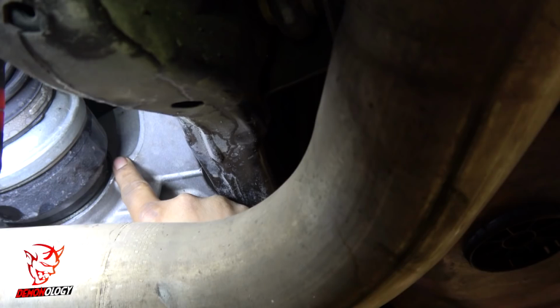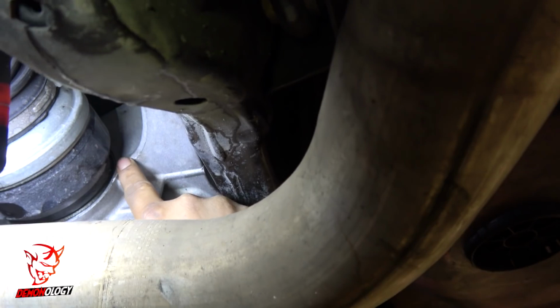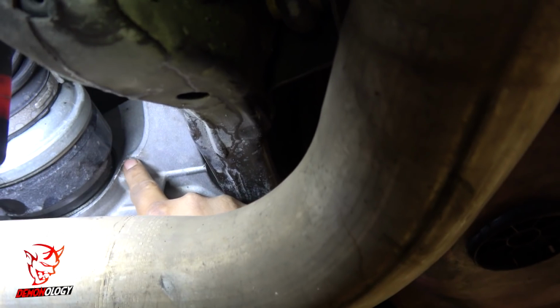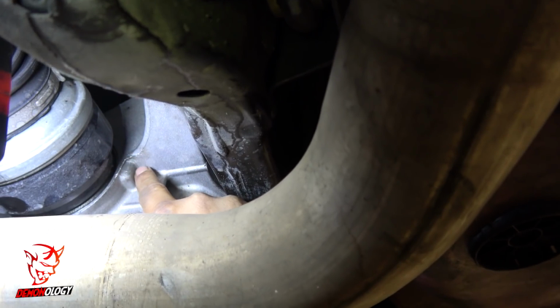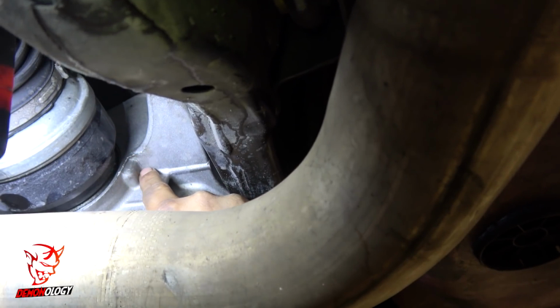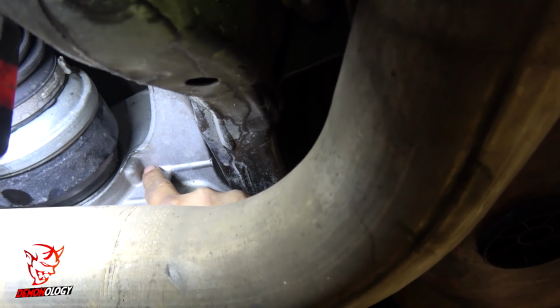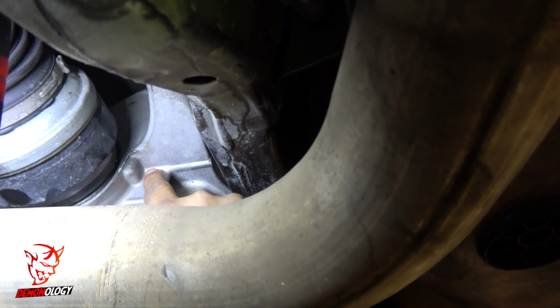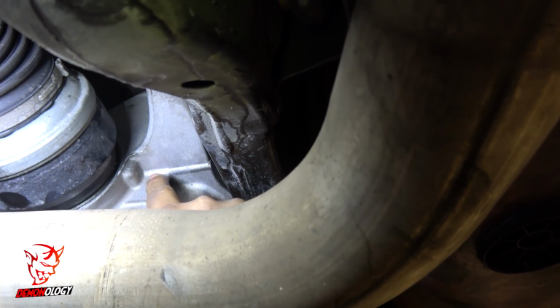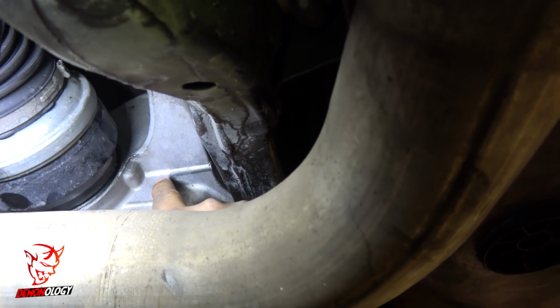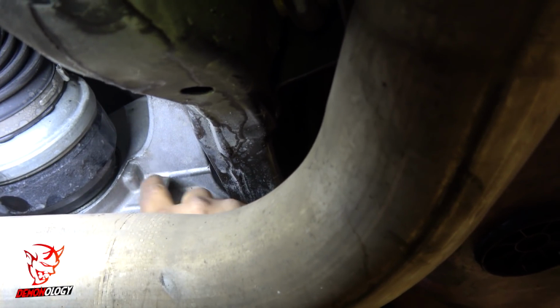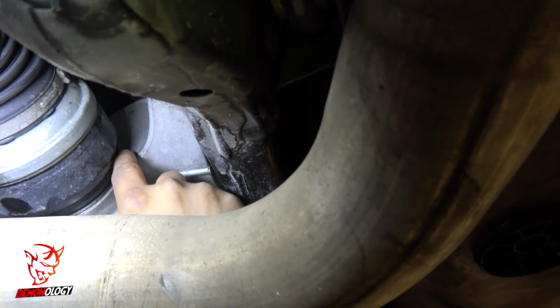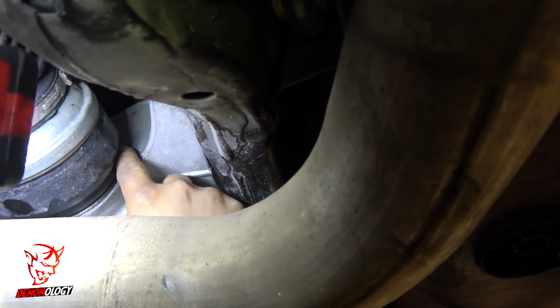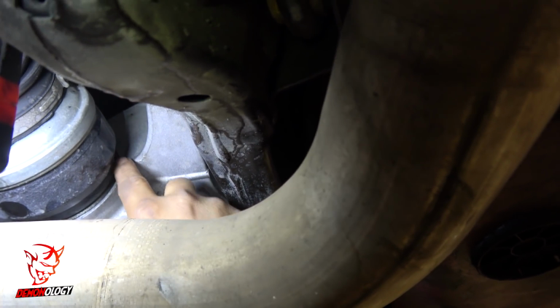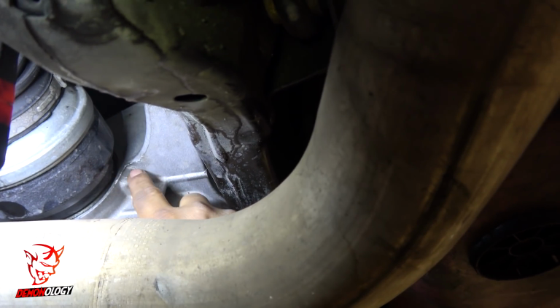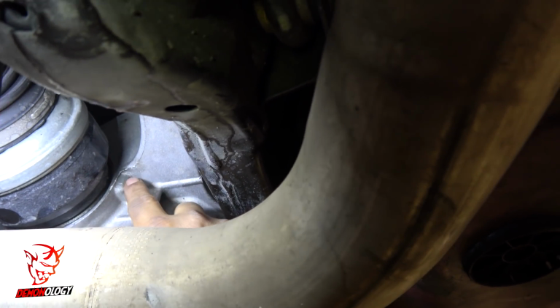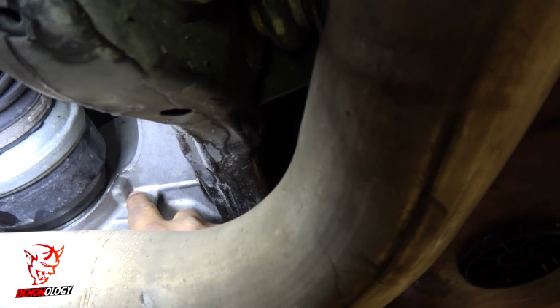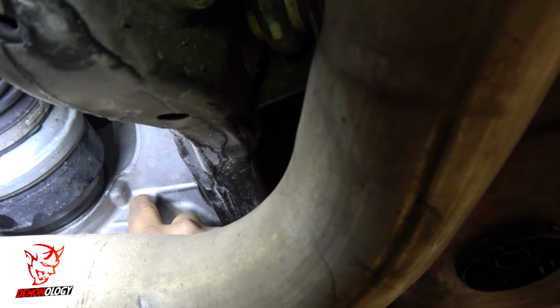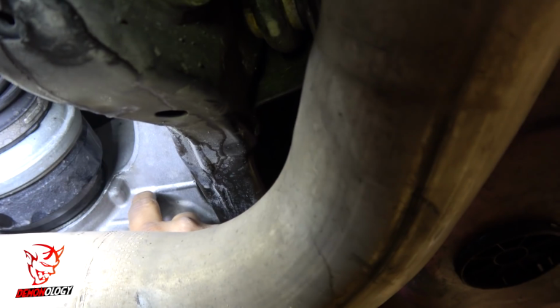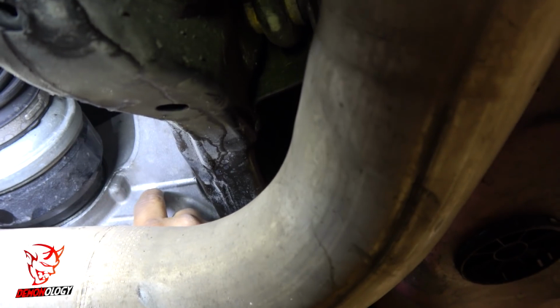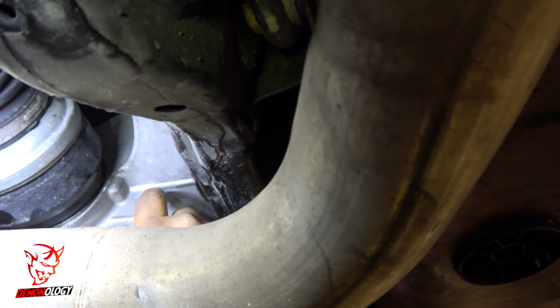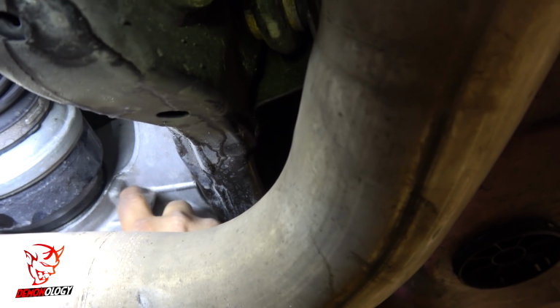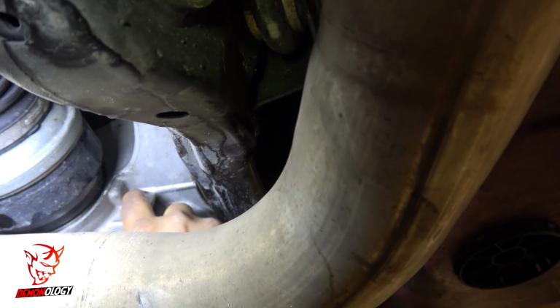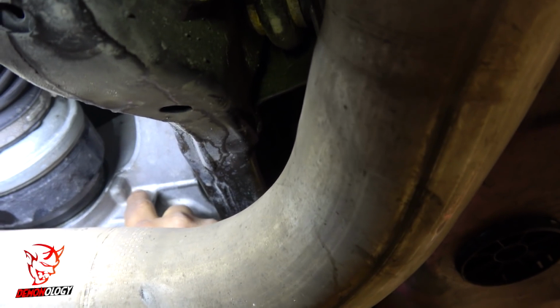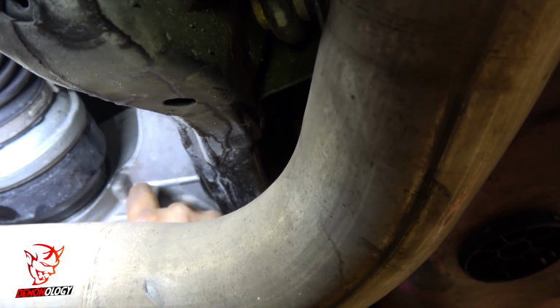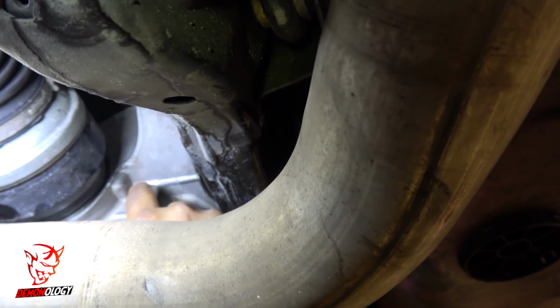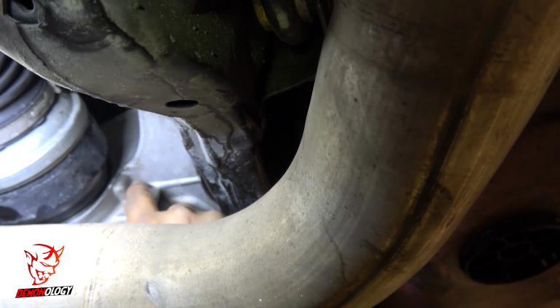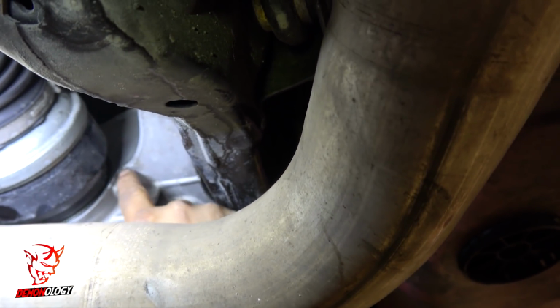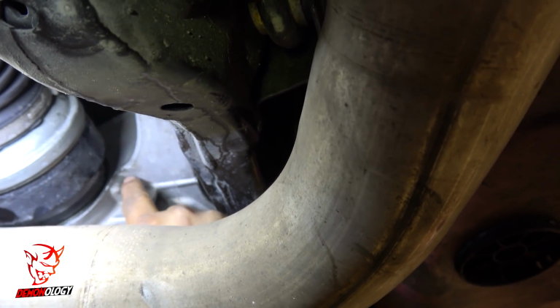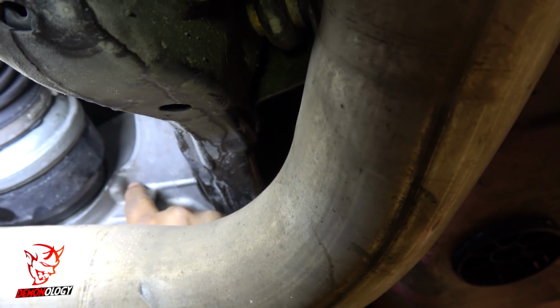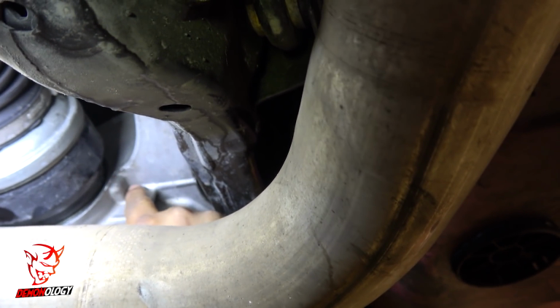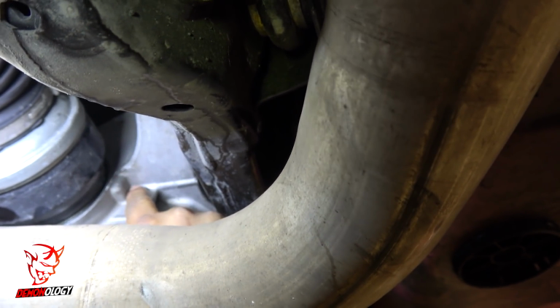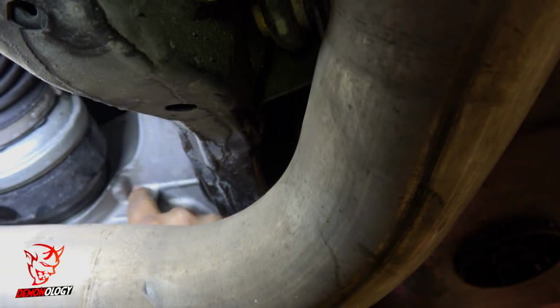Going along here, it looks like there's a little crack down here. It's like a little hairline crack. Right, right.